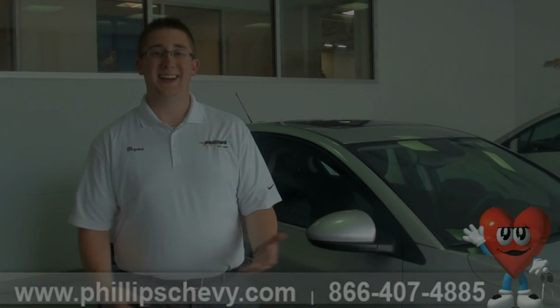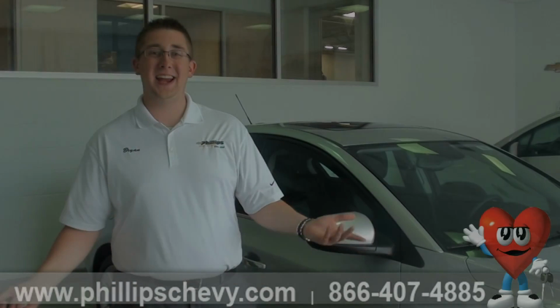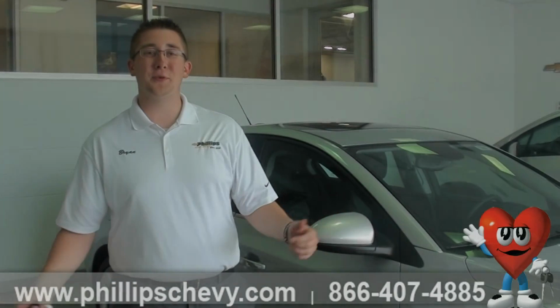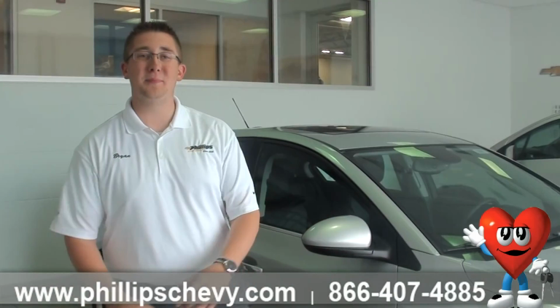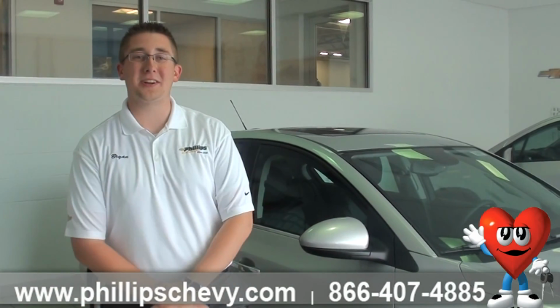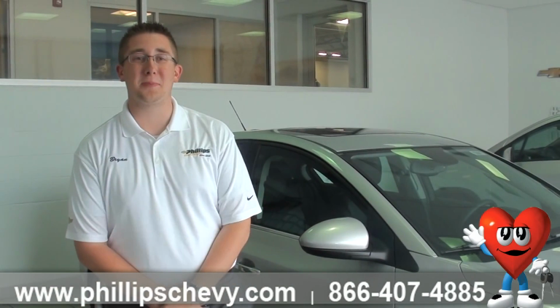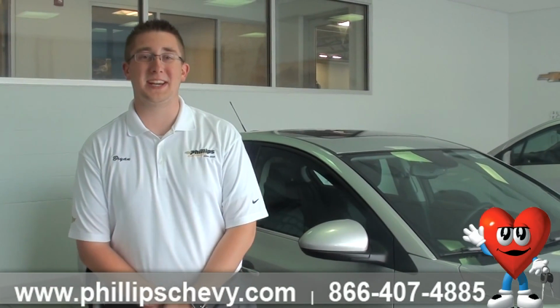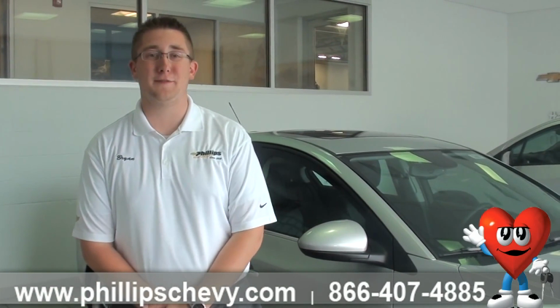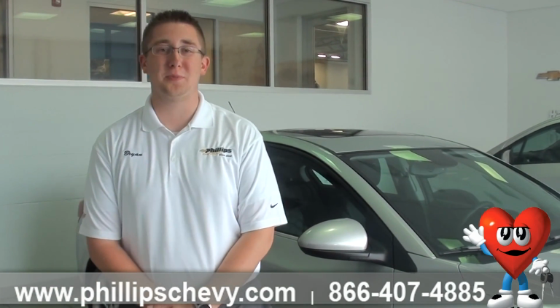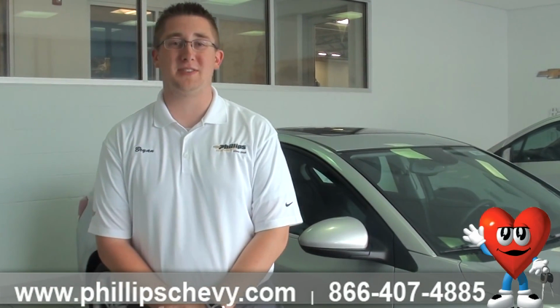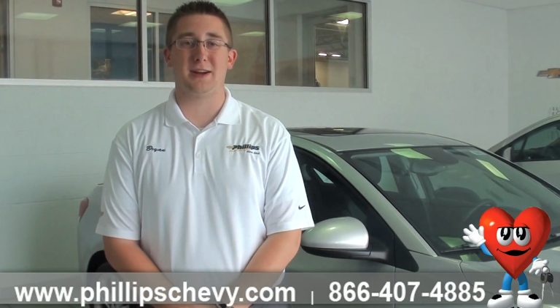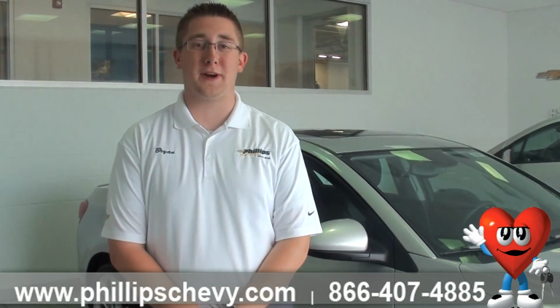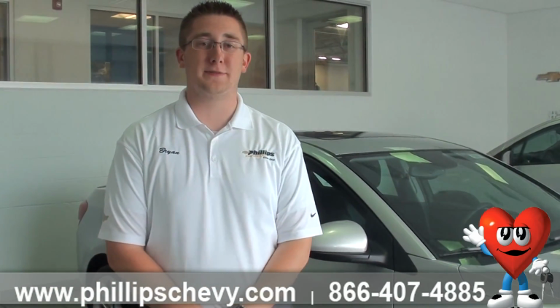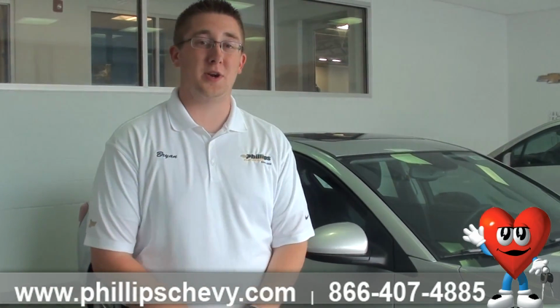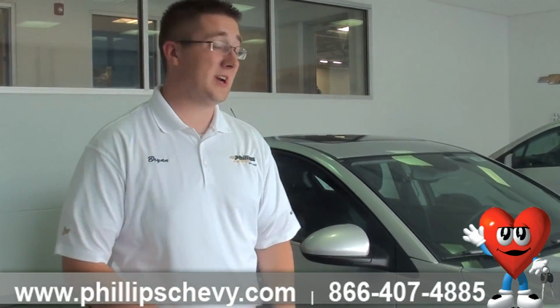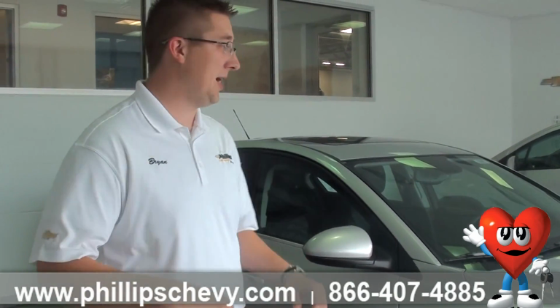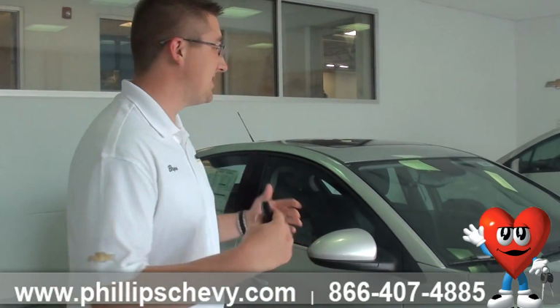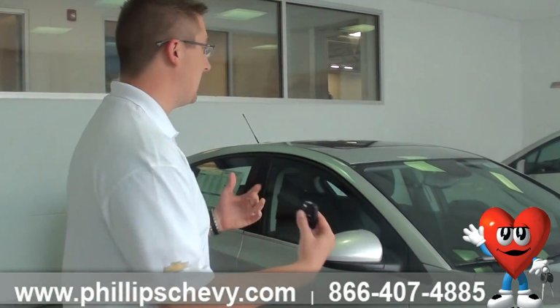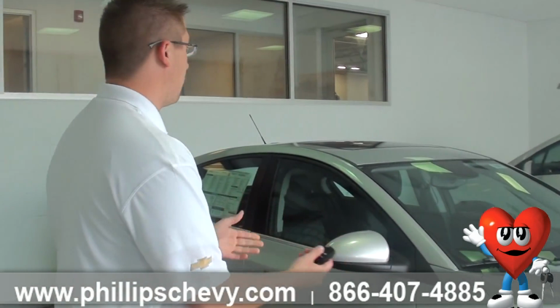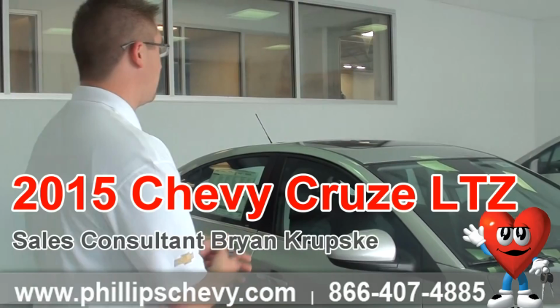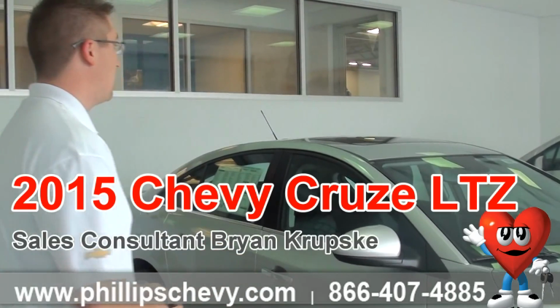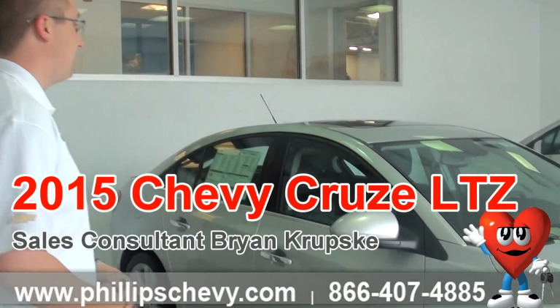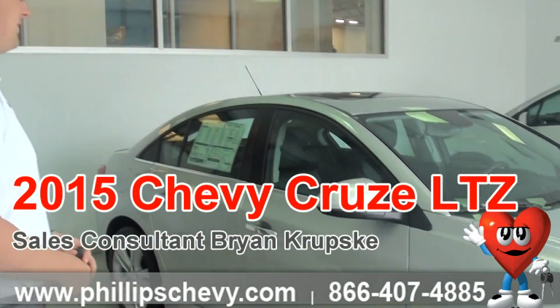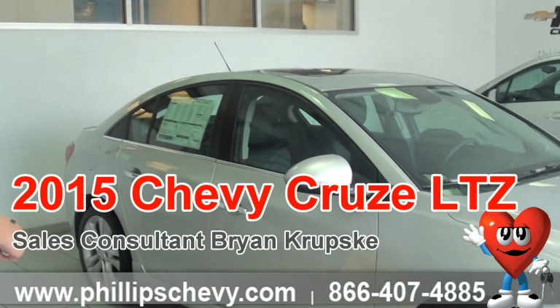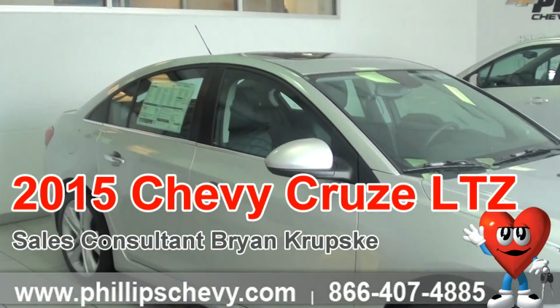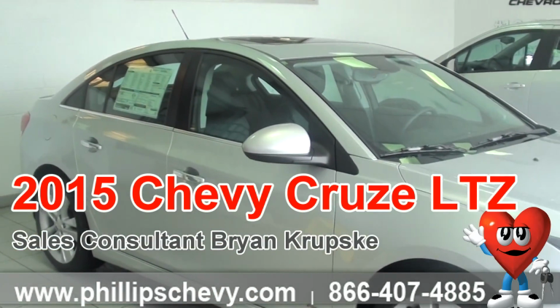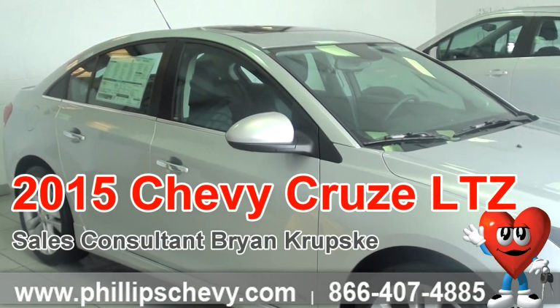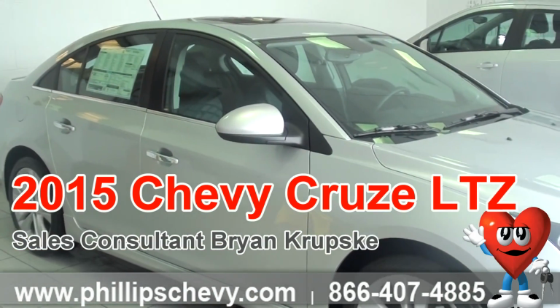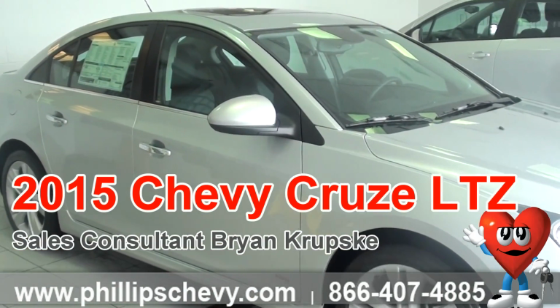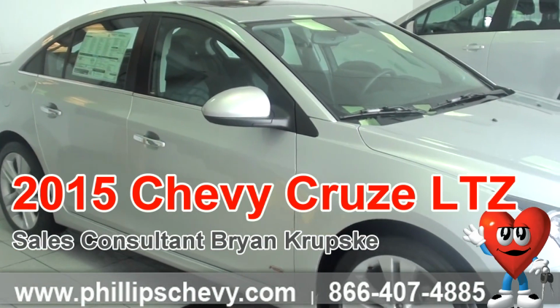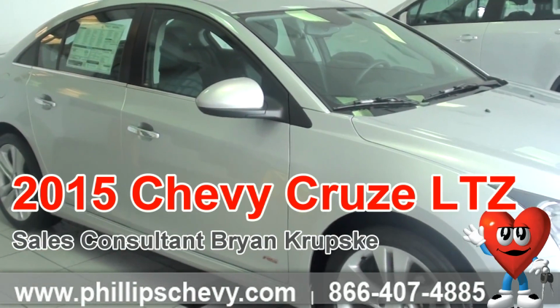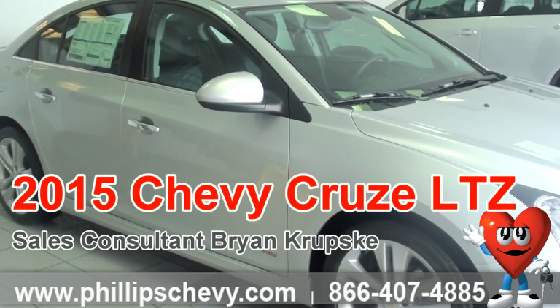Hey everyone, Brian Krupske here at Phillips Chevrolet in Frankfort, and right now we're standing in front of the 2015 LTZ Cruze.